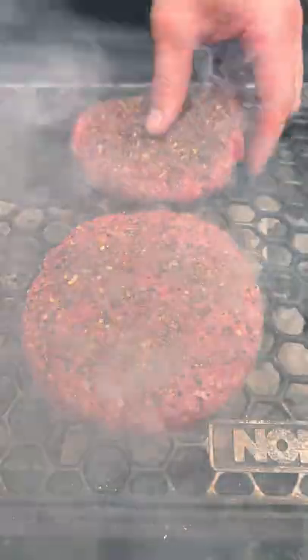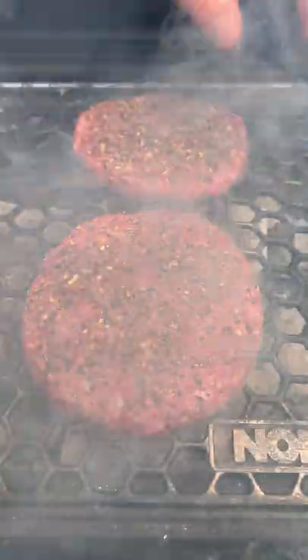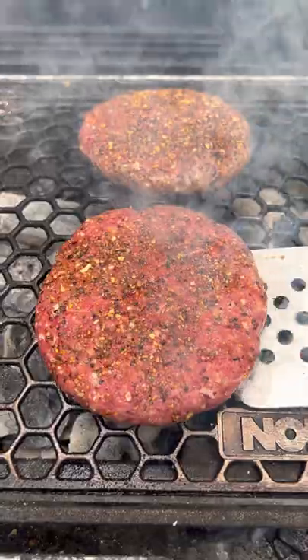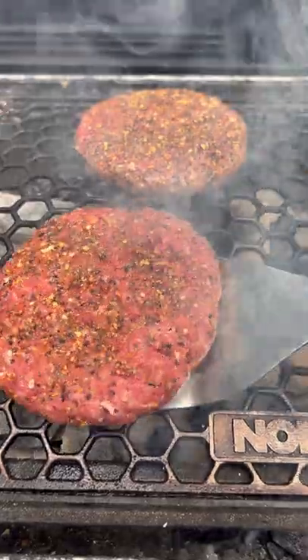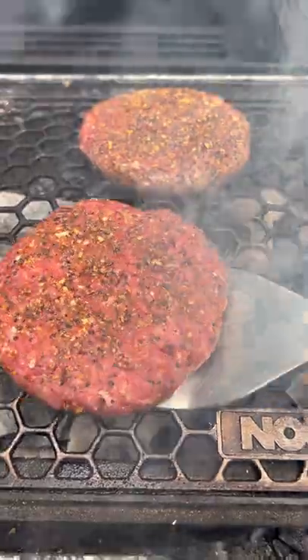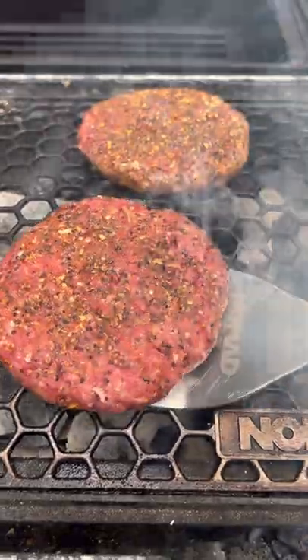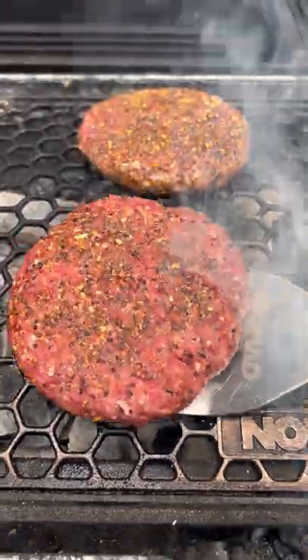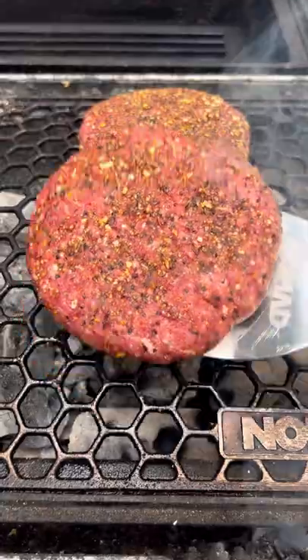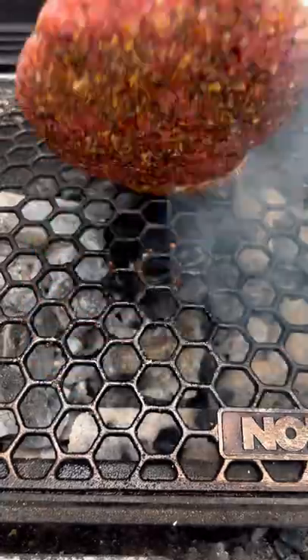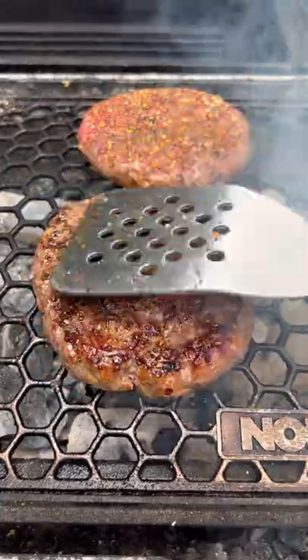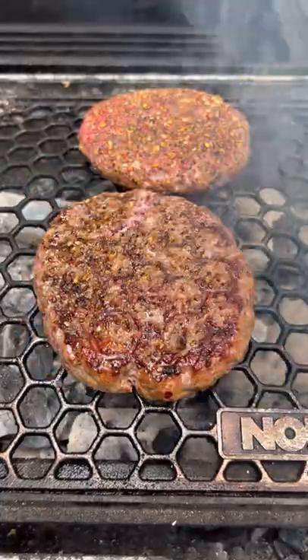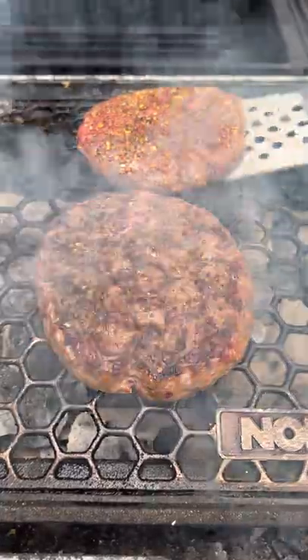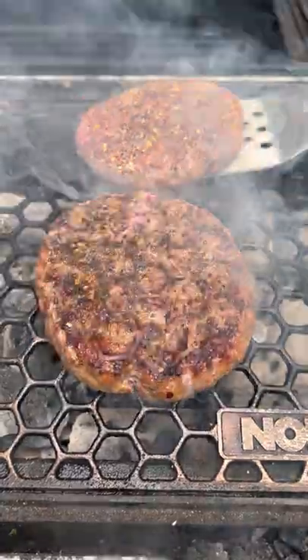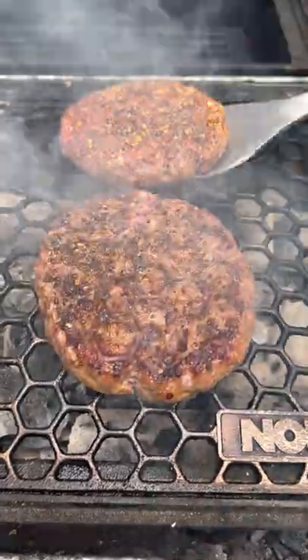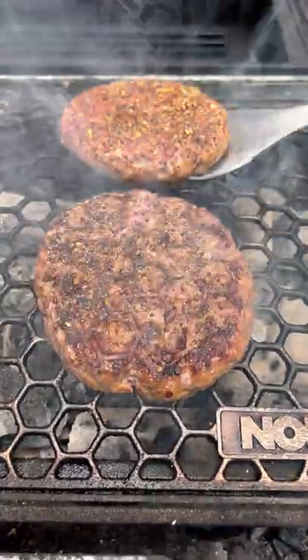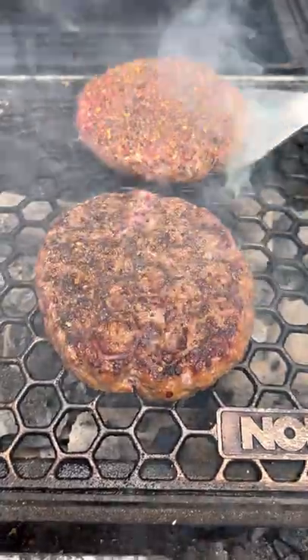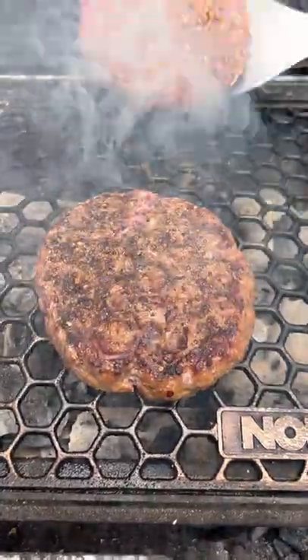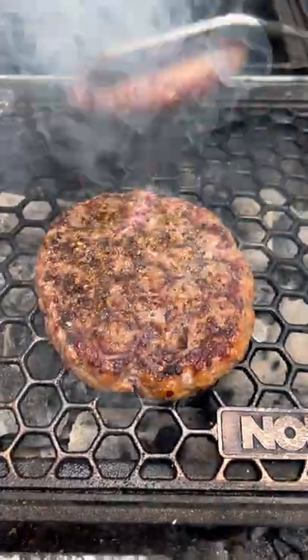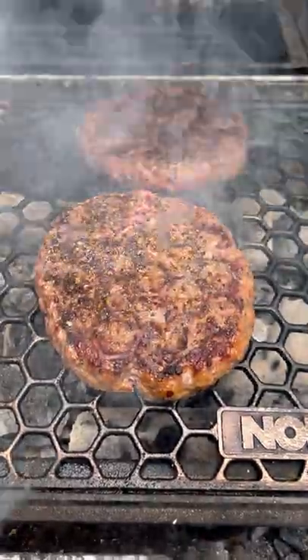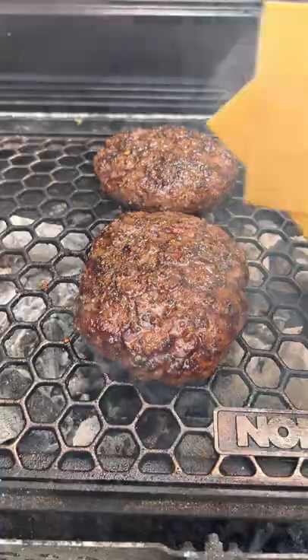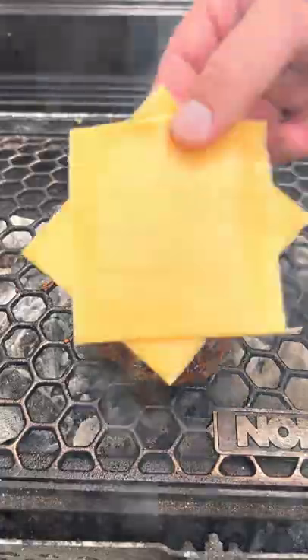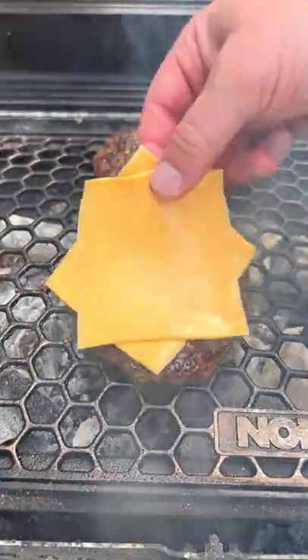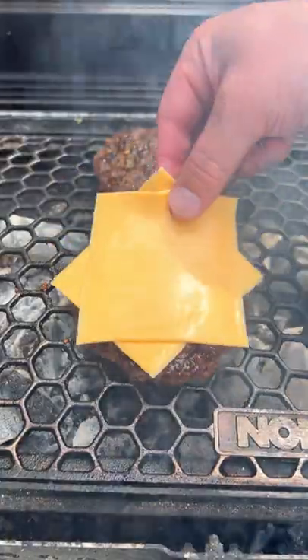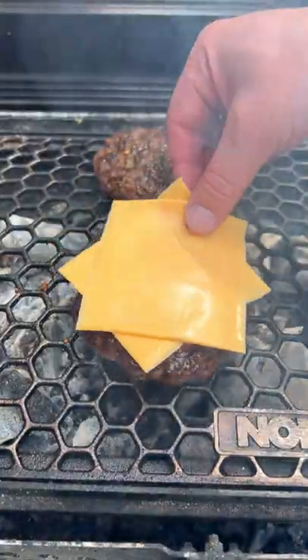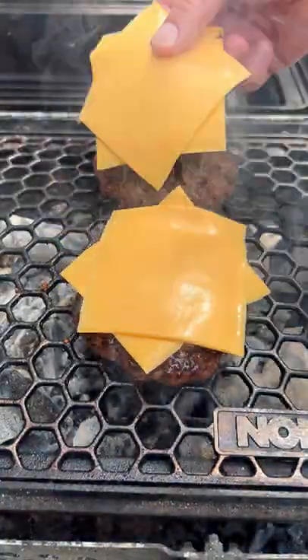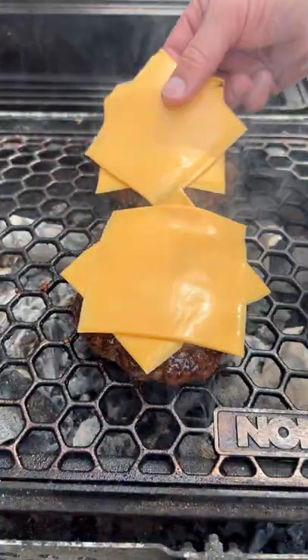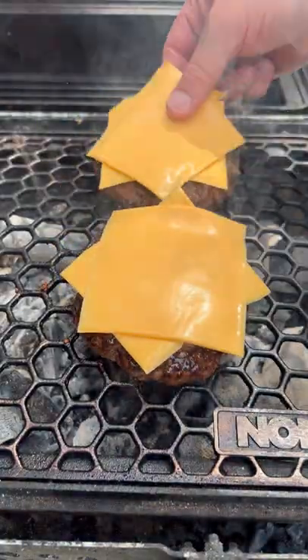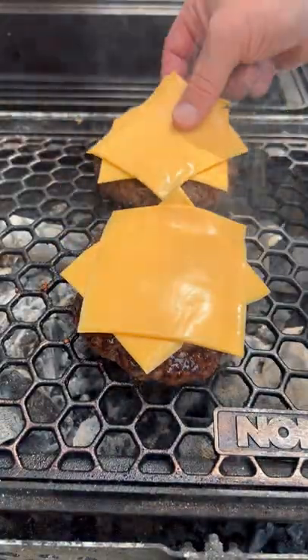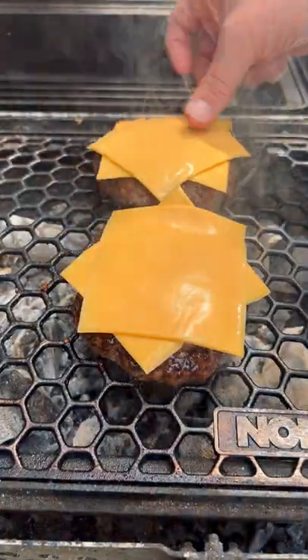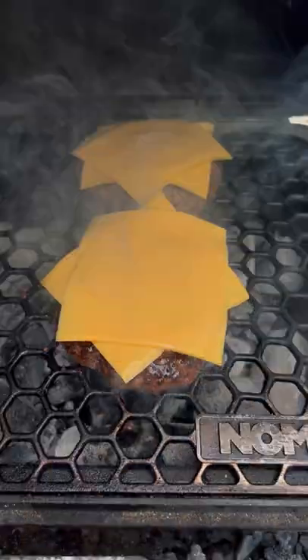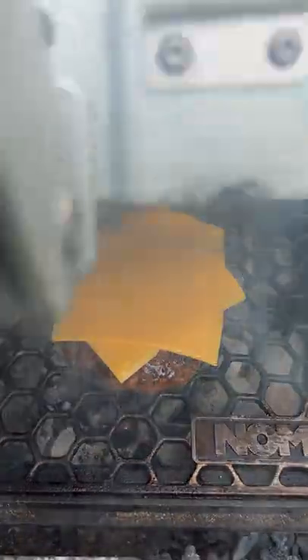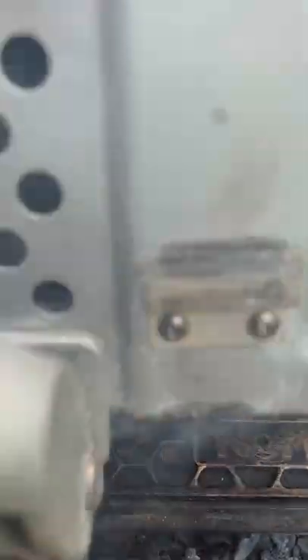After about four minutes, flip it over — got some nice crust — then we're going to get that American cheese on there.